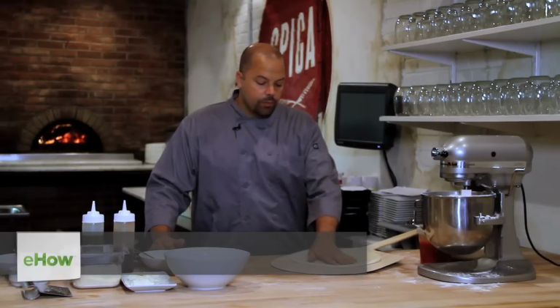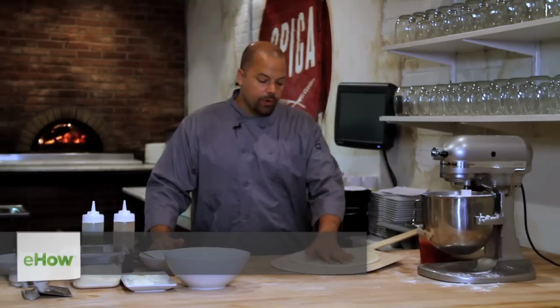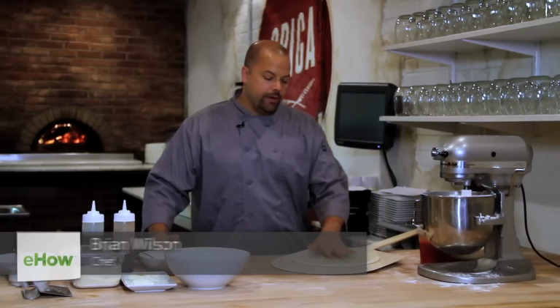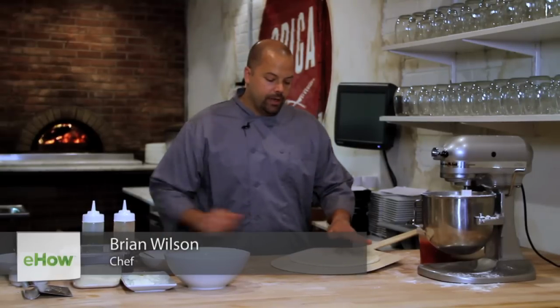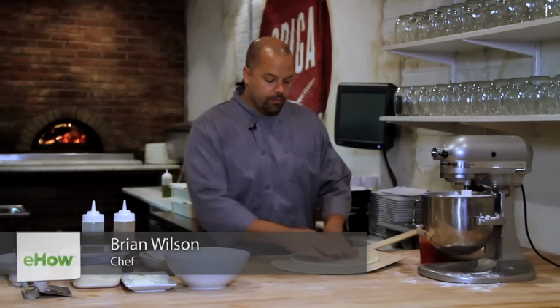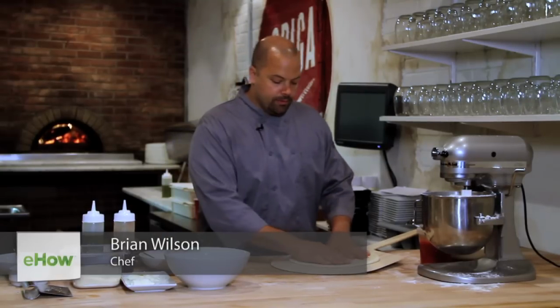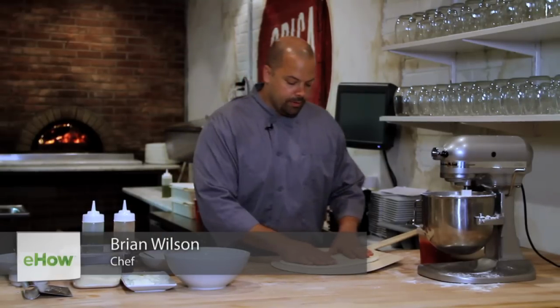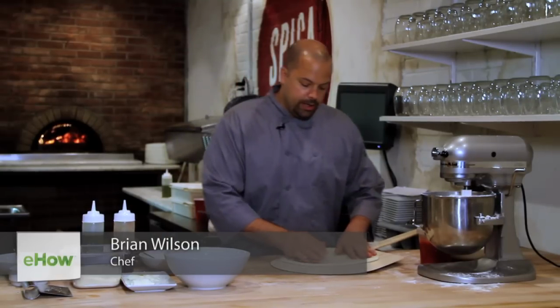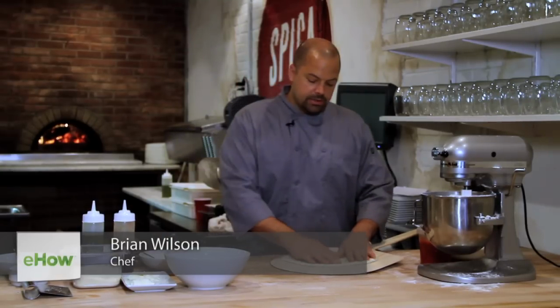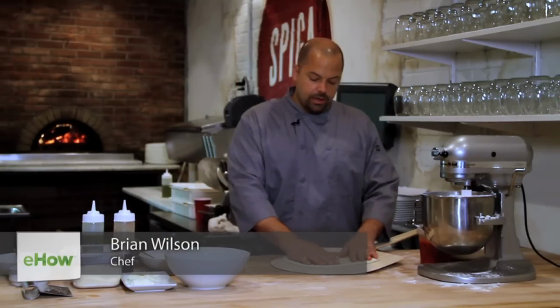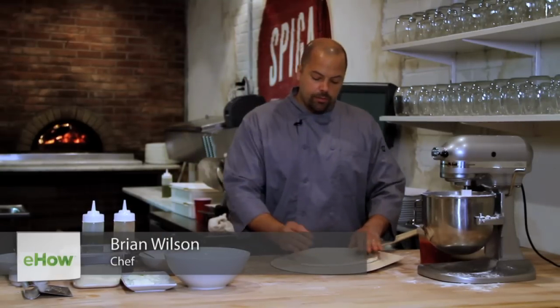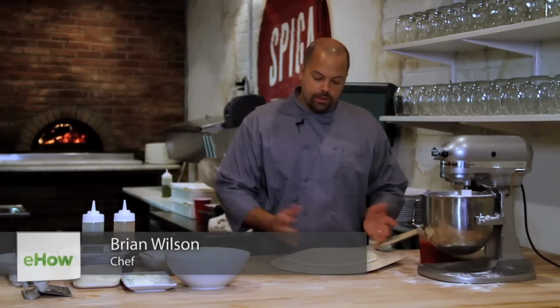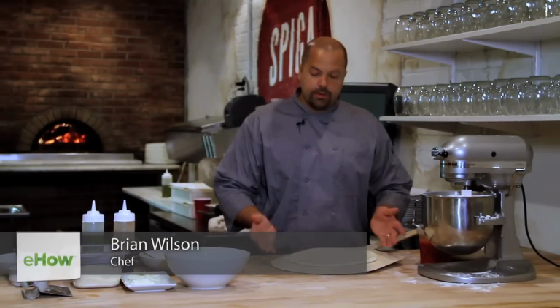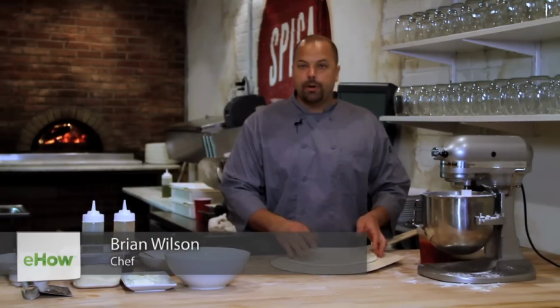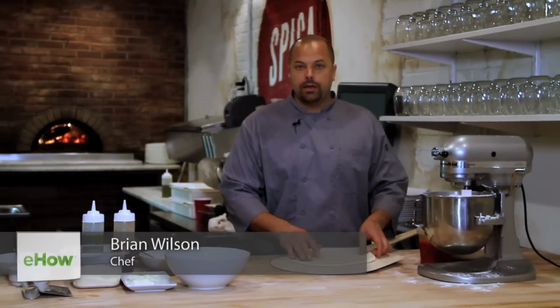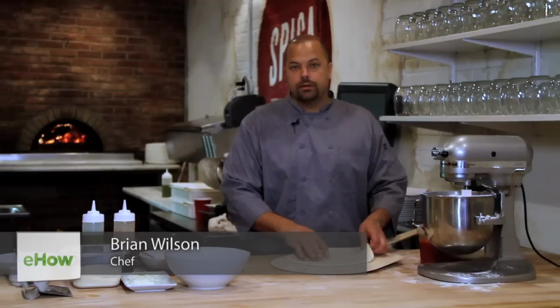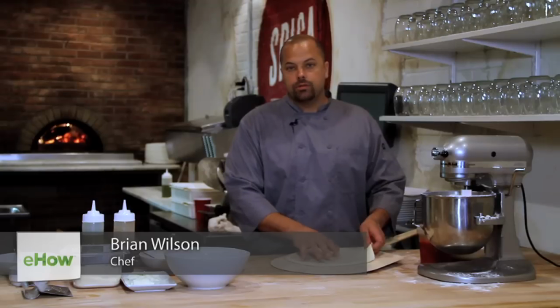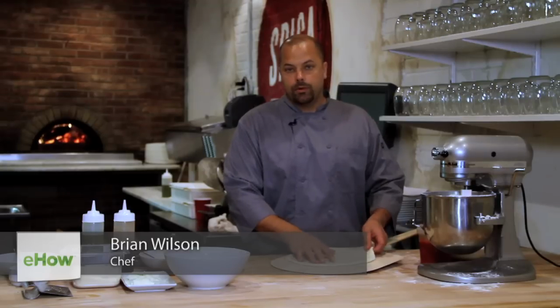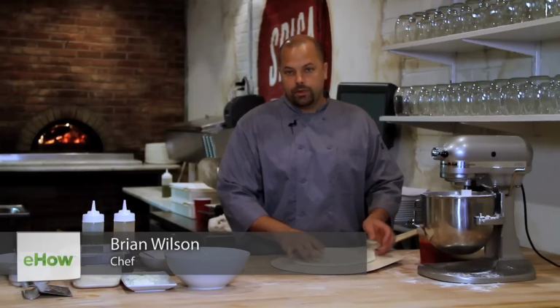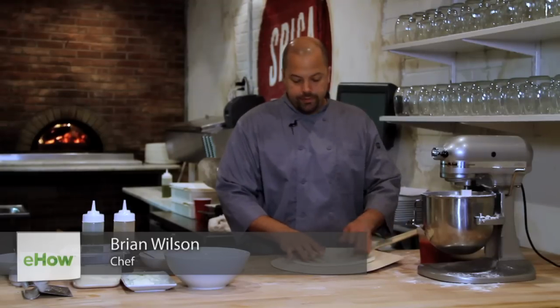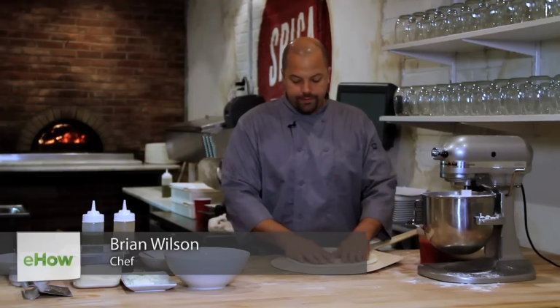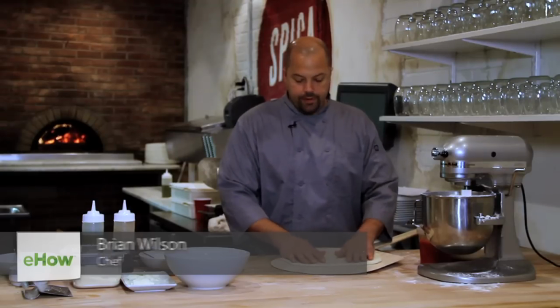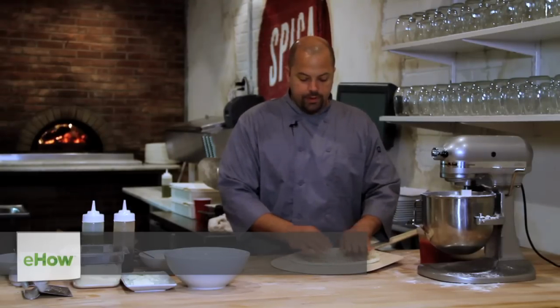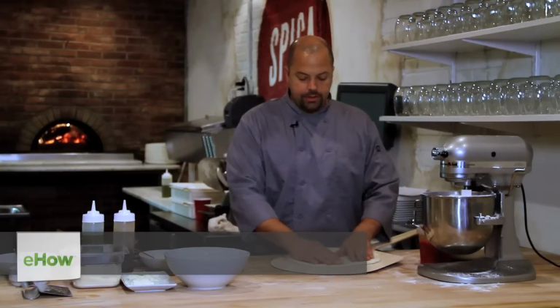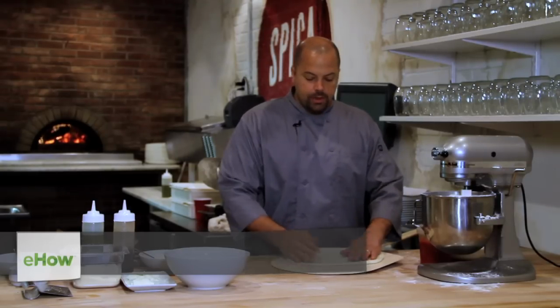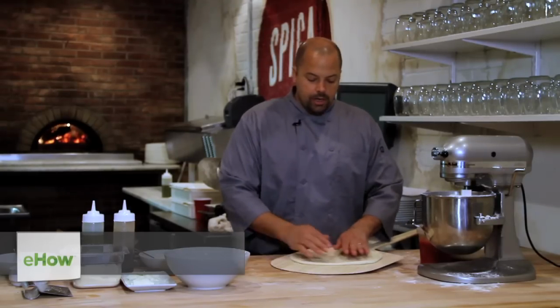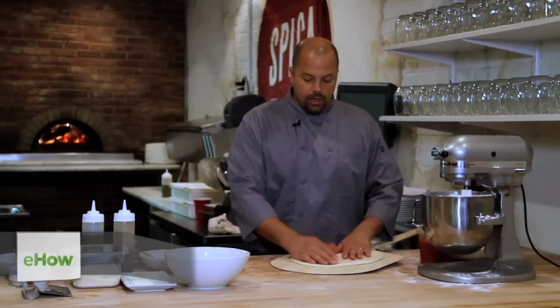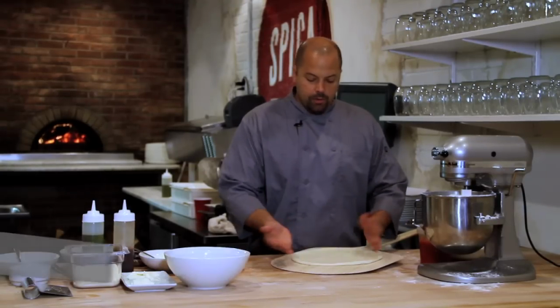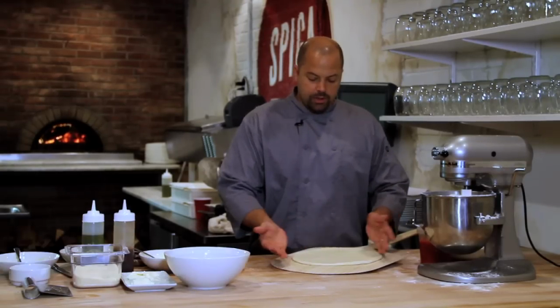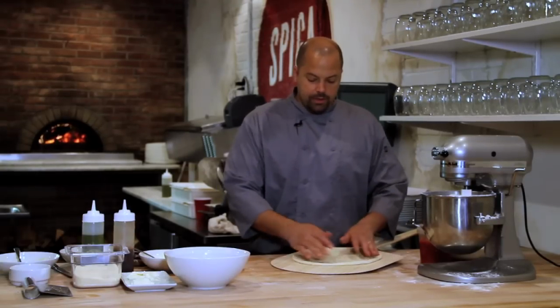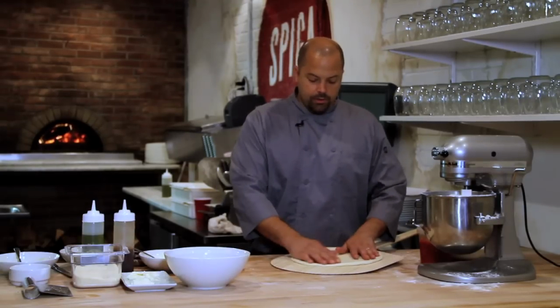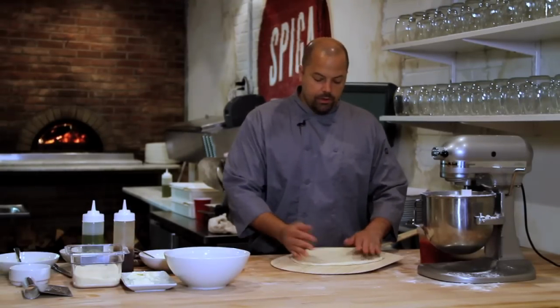We have an in-house dough, but you can buy a store-bought dough if you need to, or you can make your own dough.